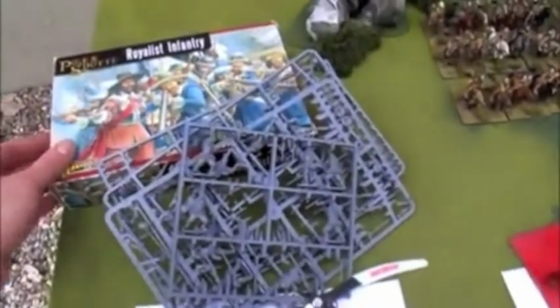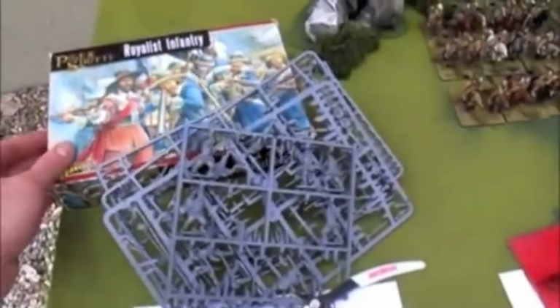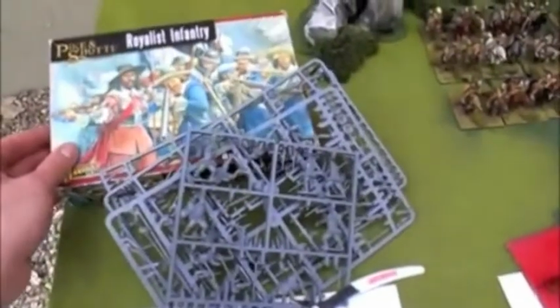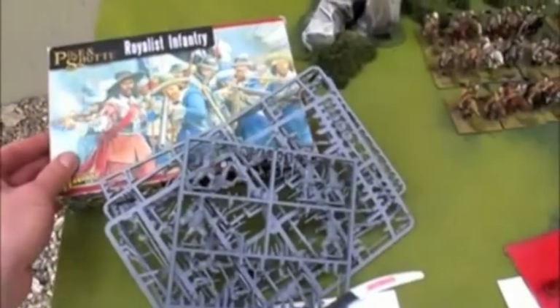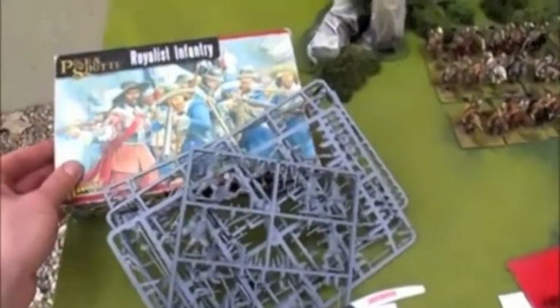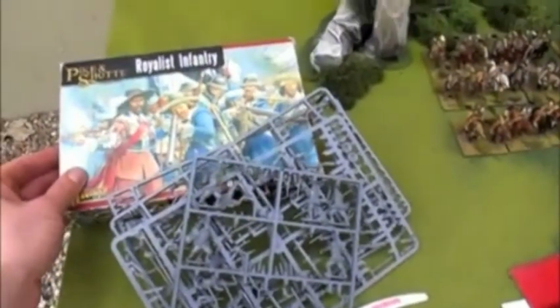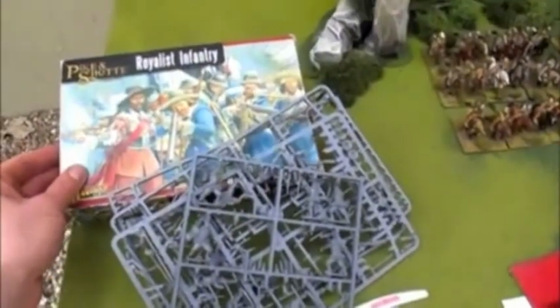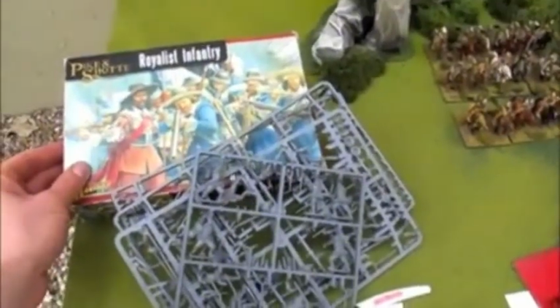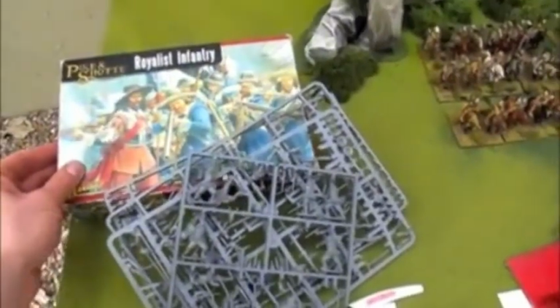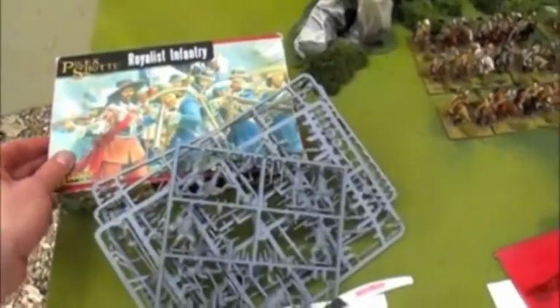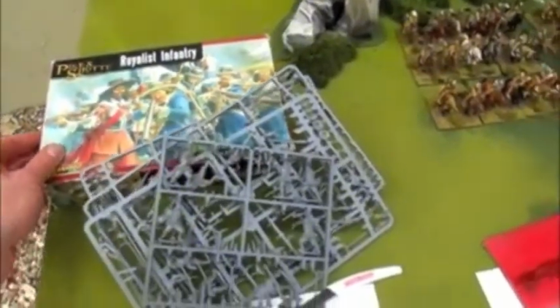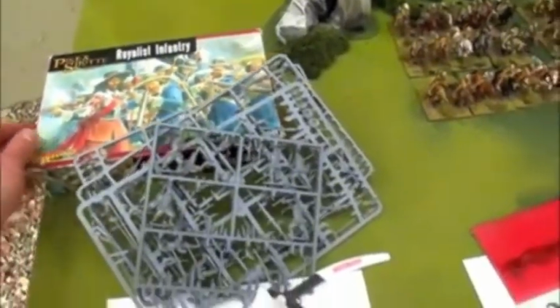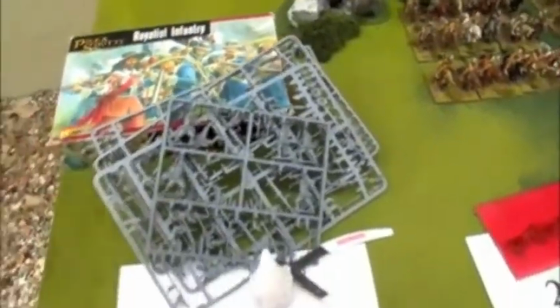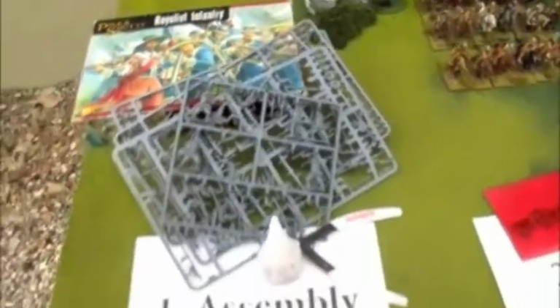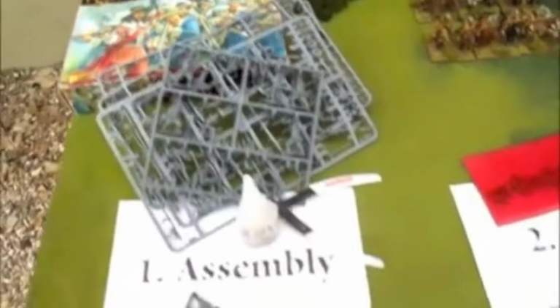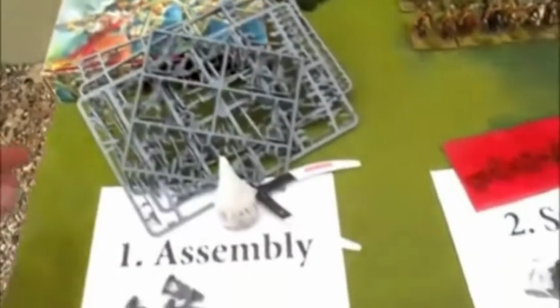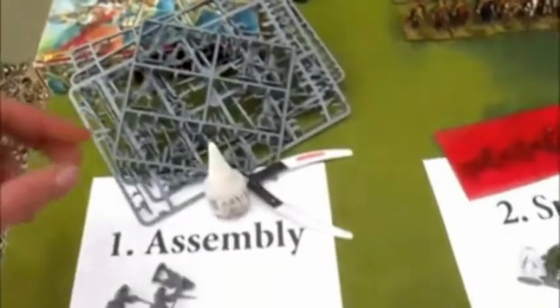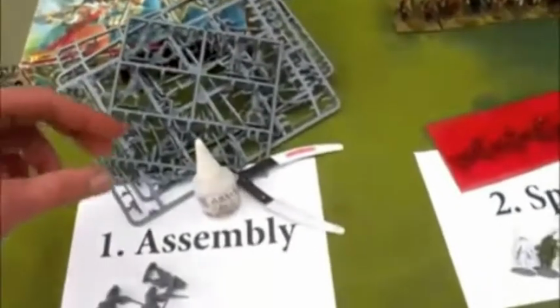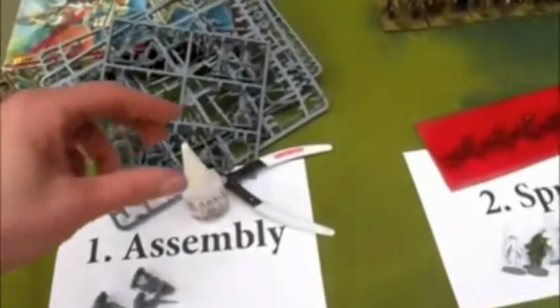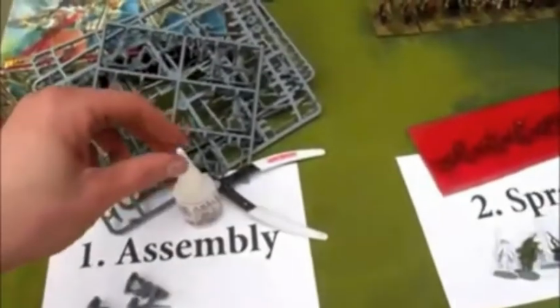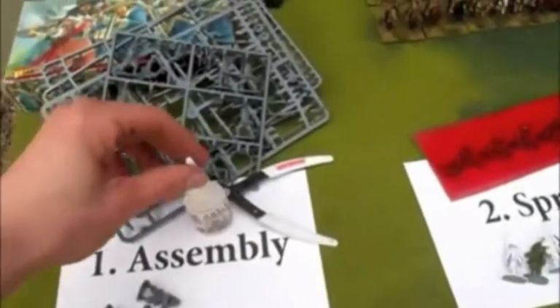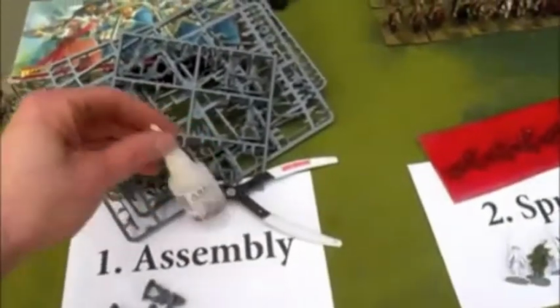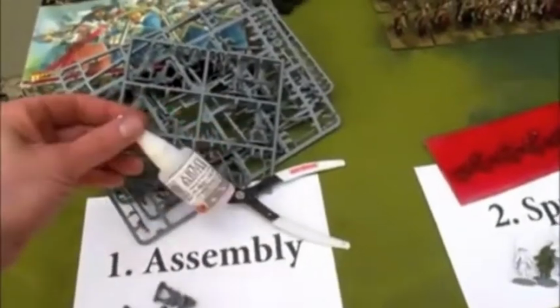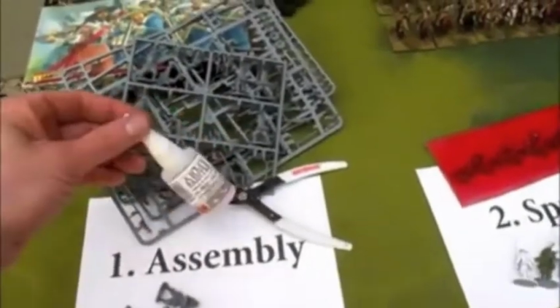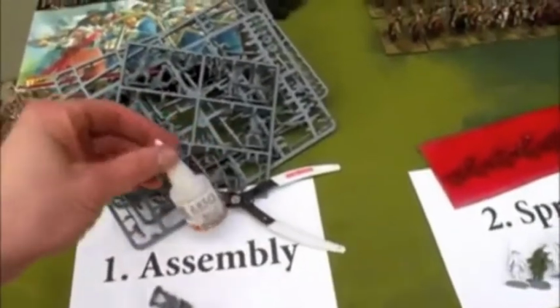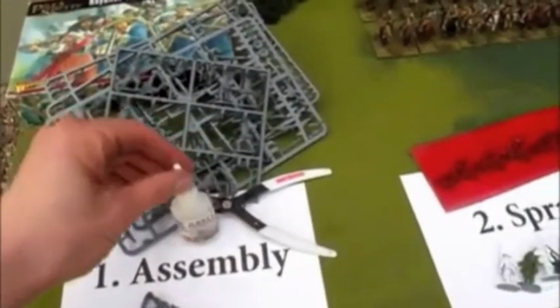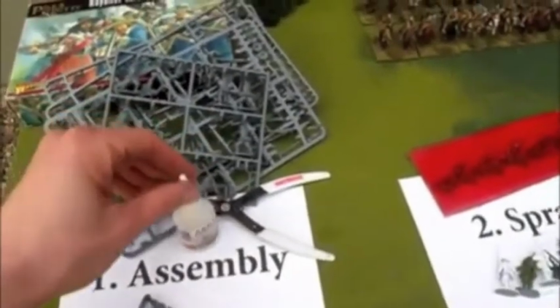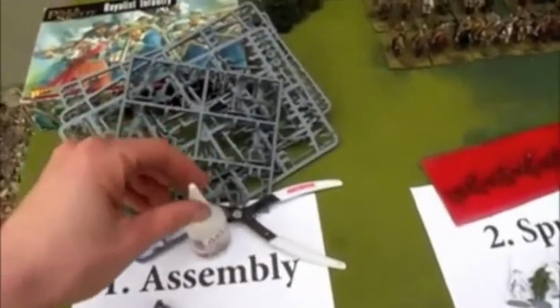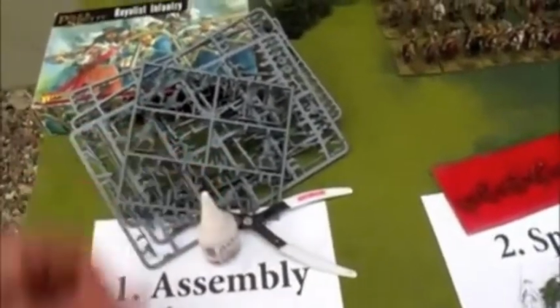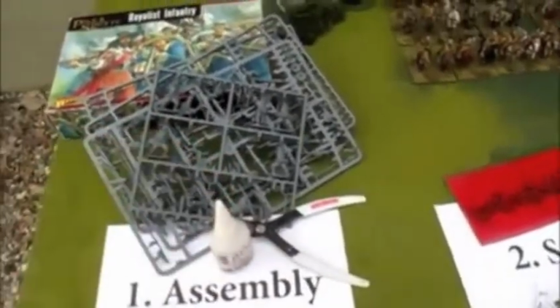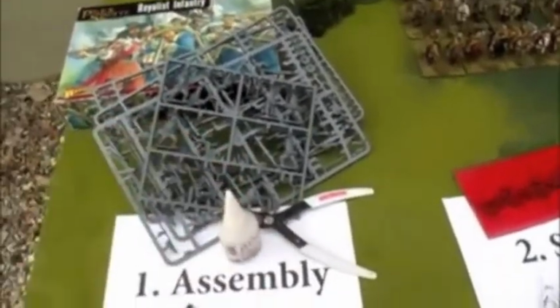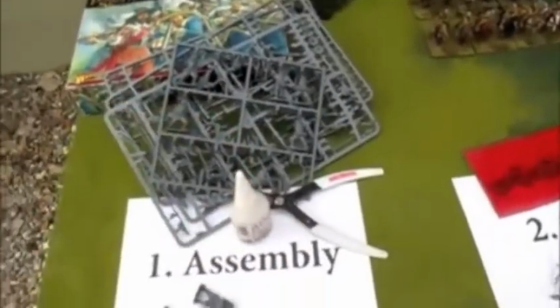The odd 300 models, clipped out, glued together, ready for the next step.